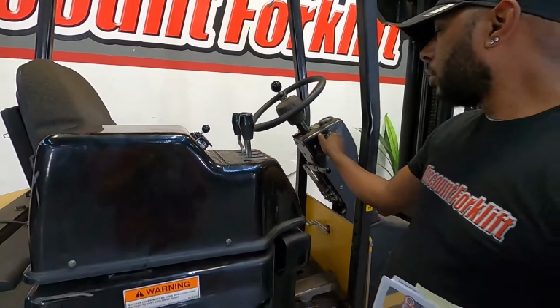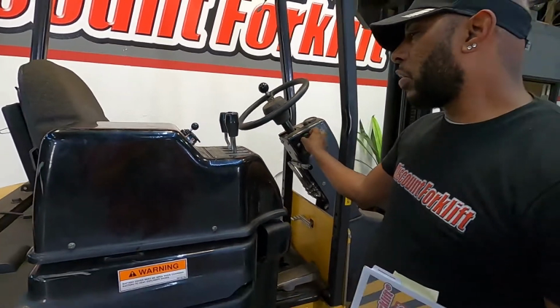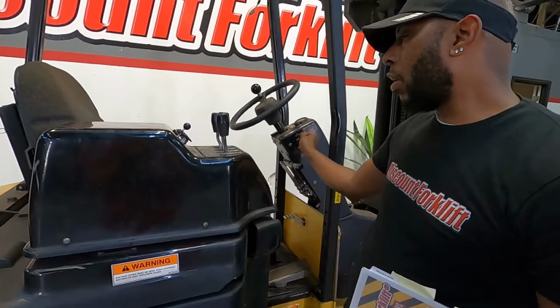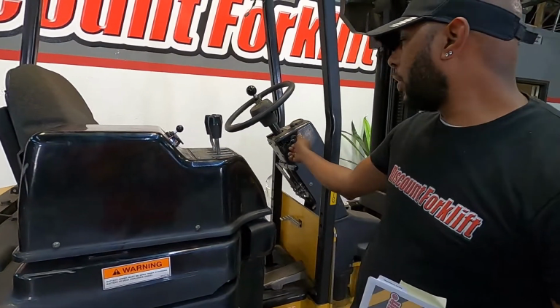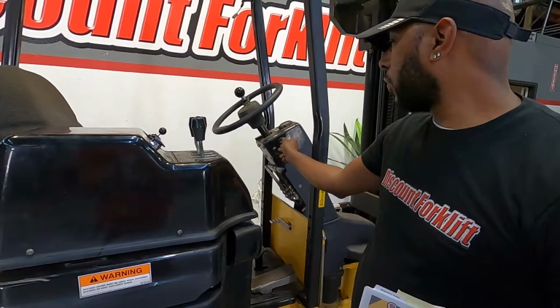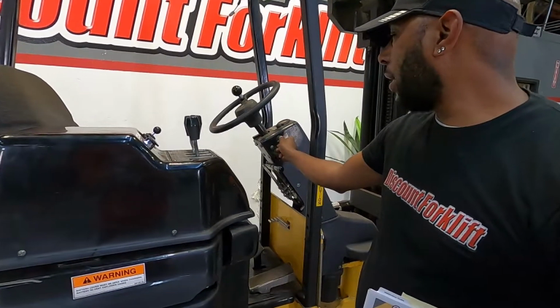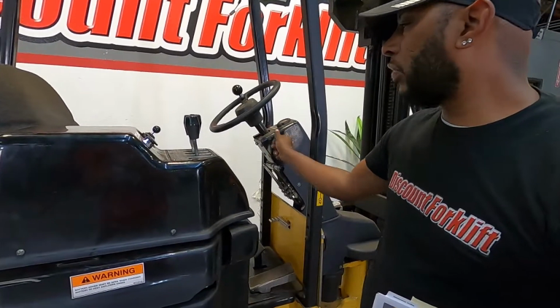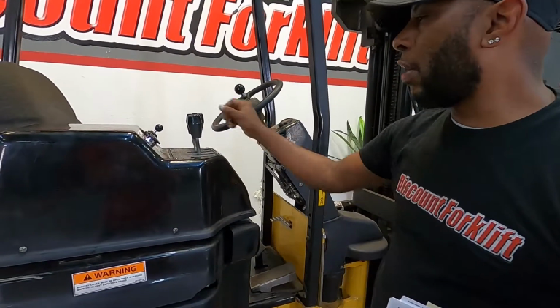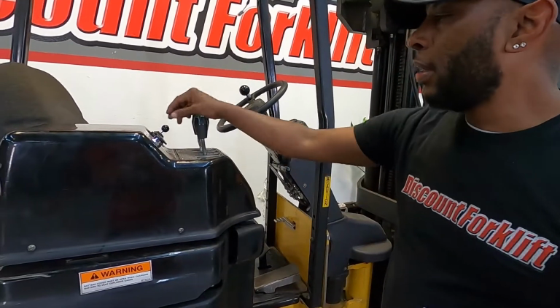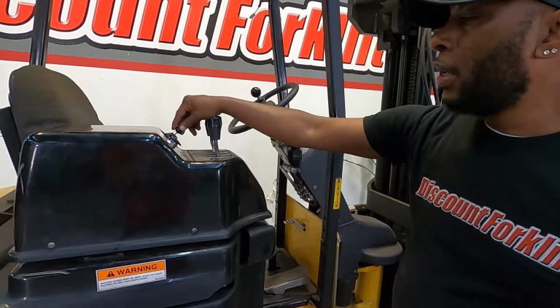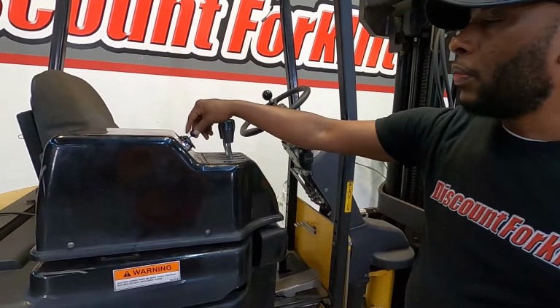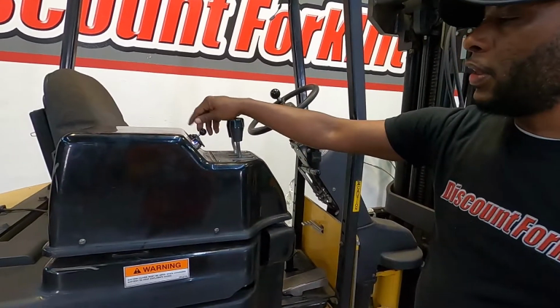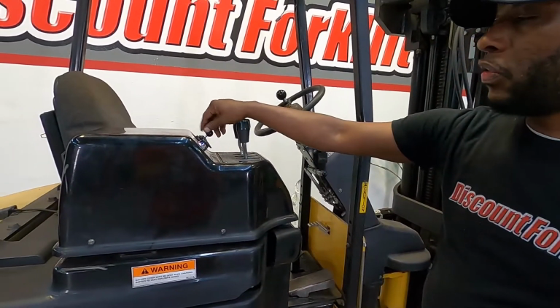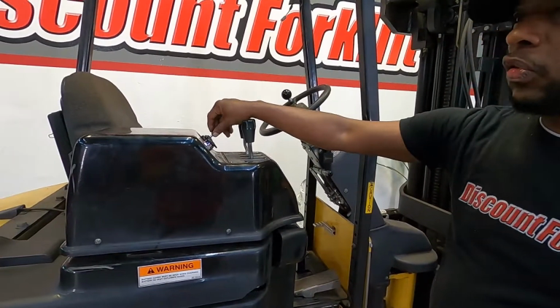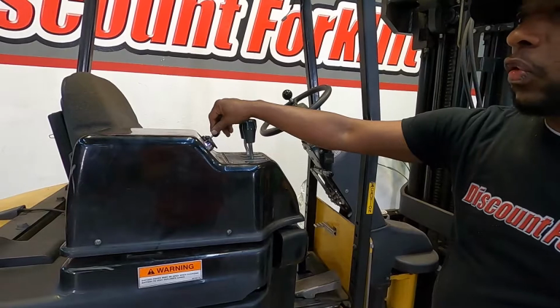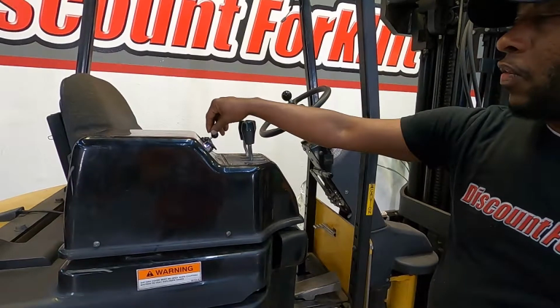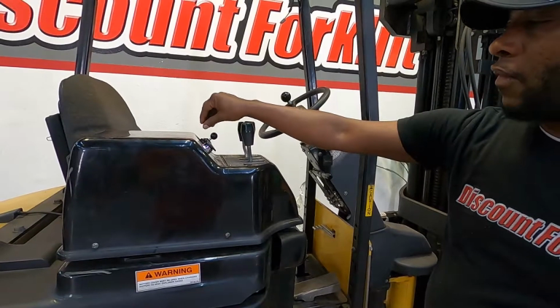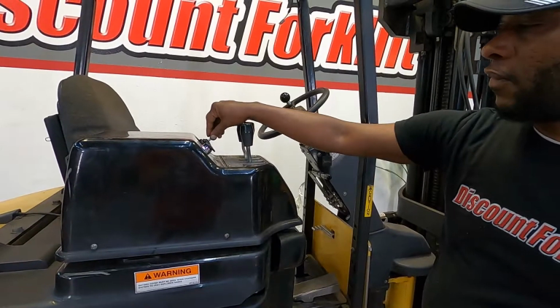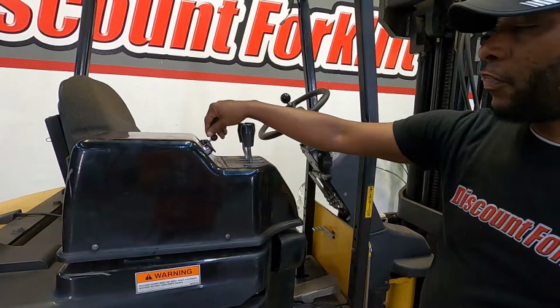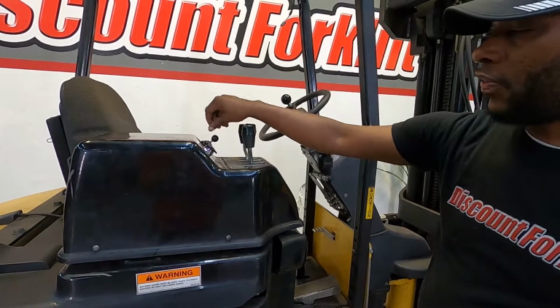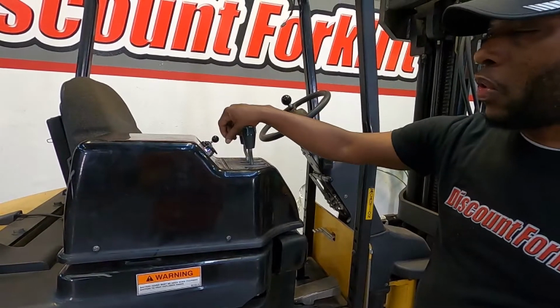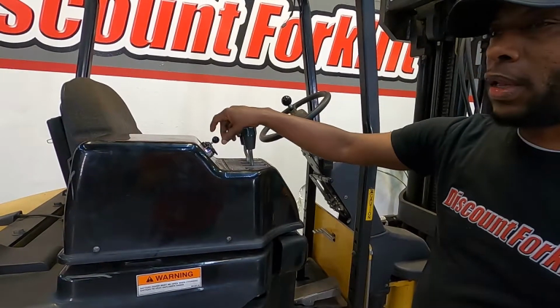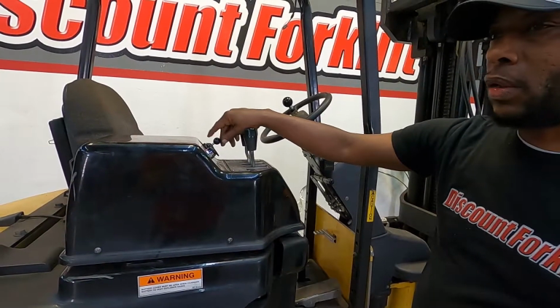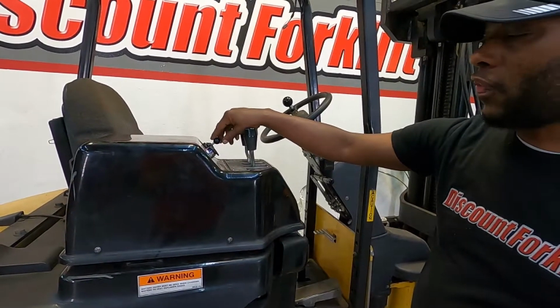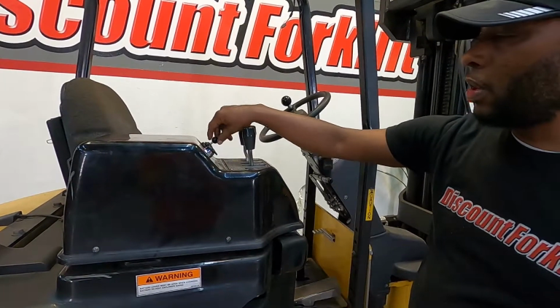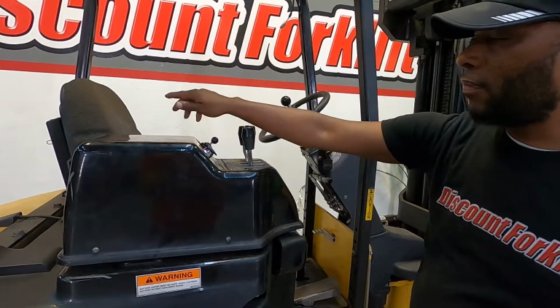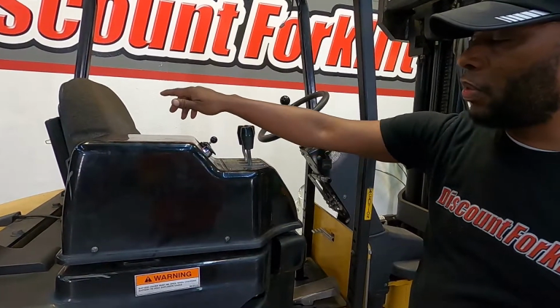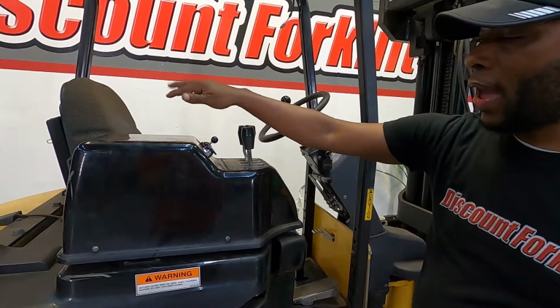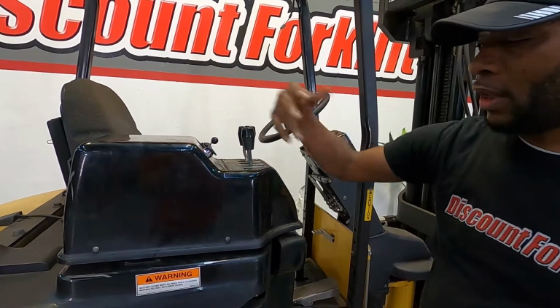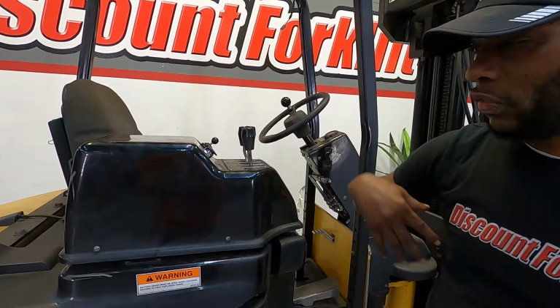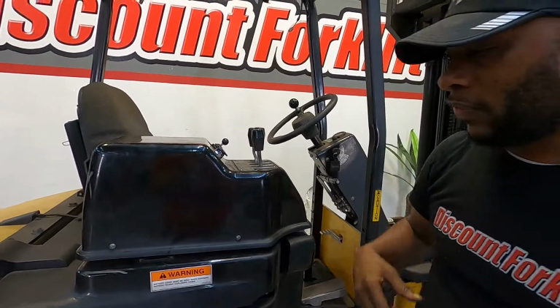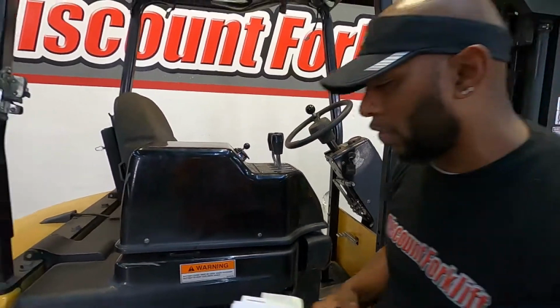Just turn it all the way to the right and get it started. This is your control. Press forward, it goes forward; pull it back, it goes in reverse.